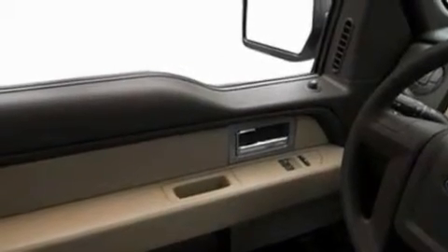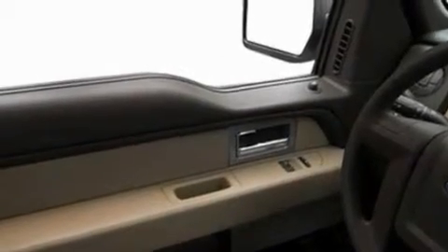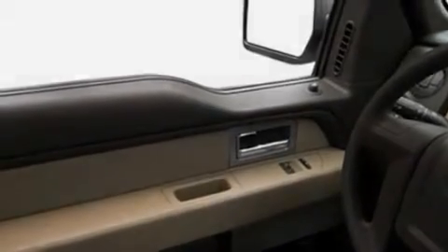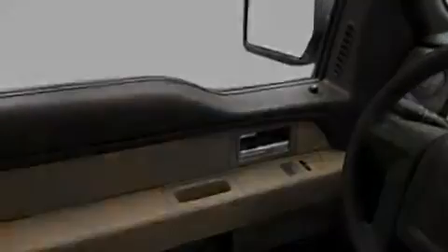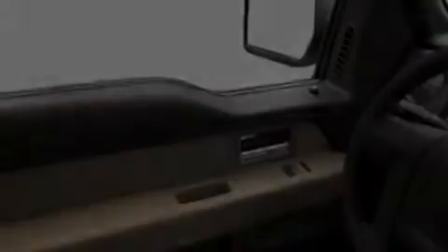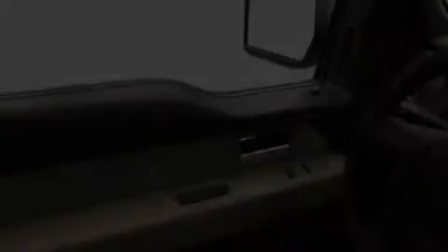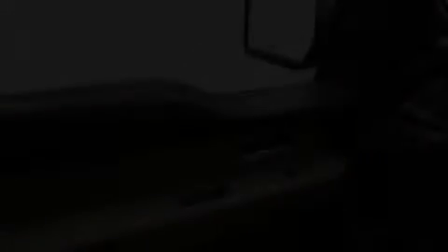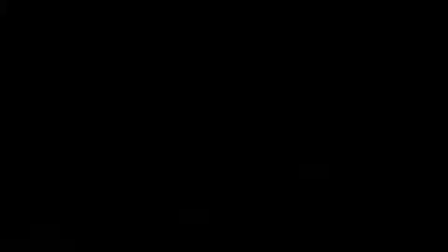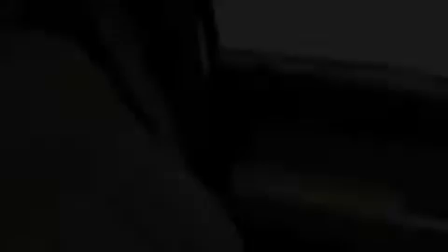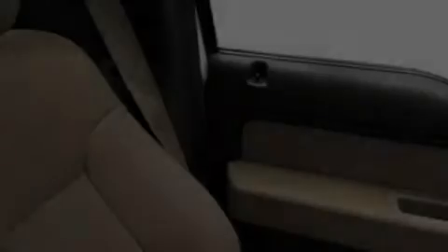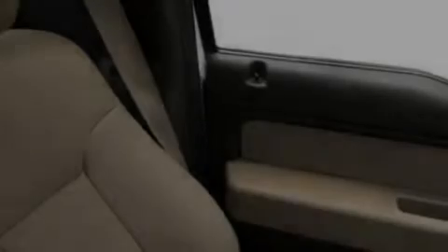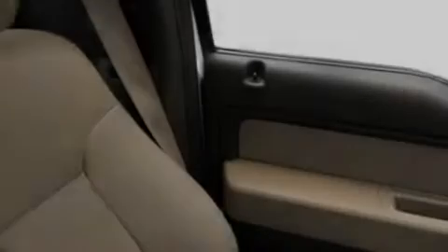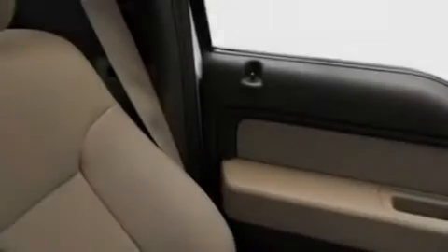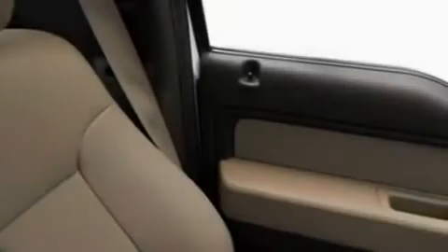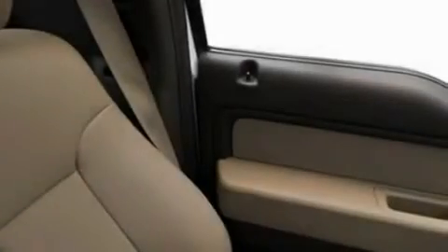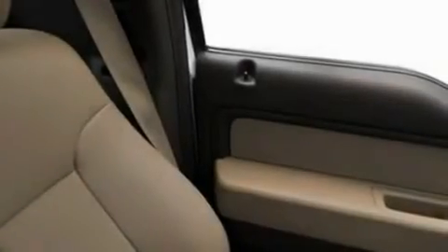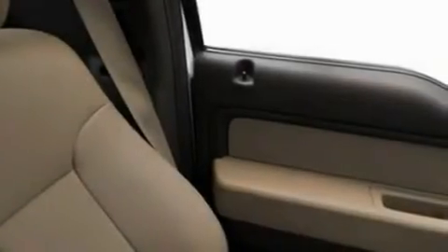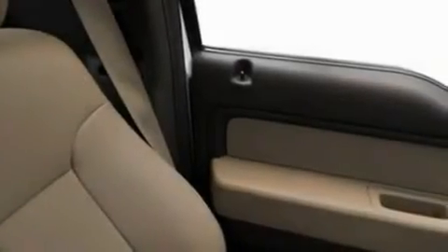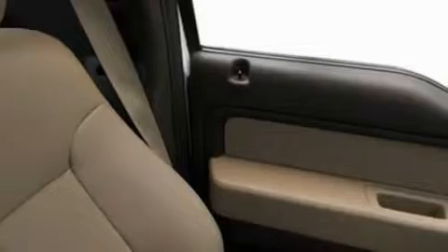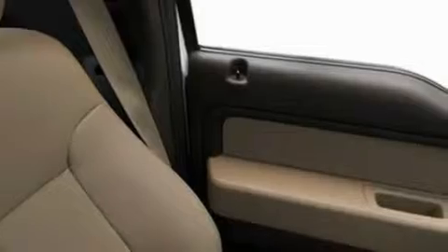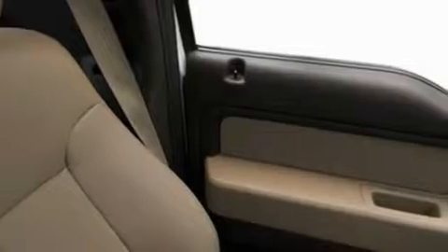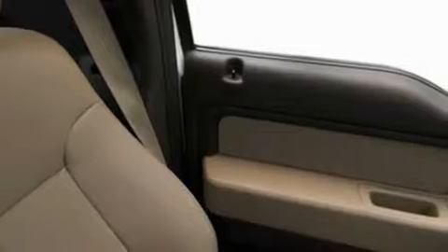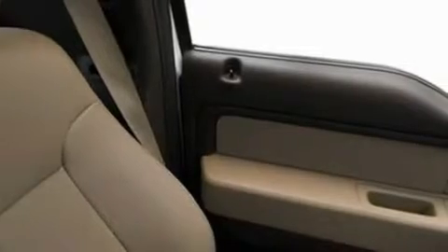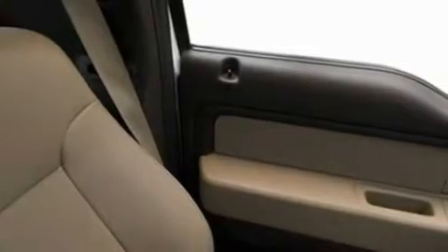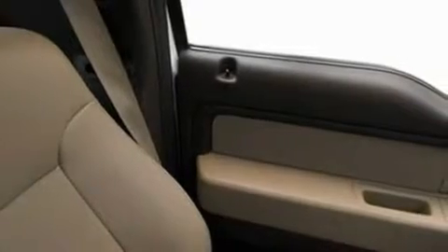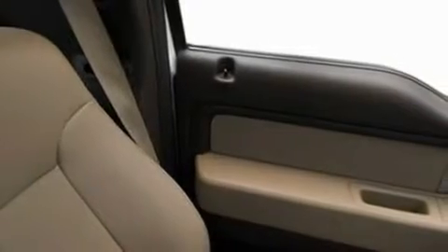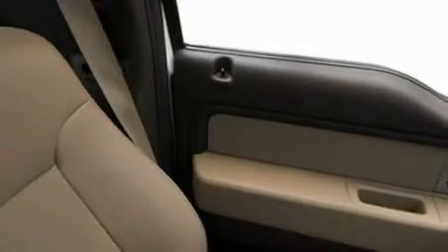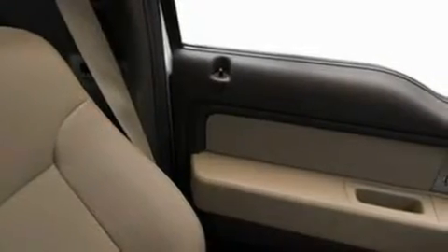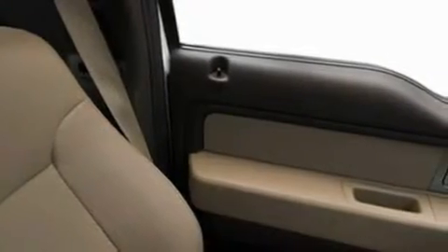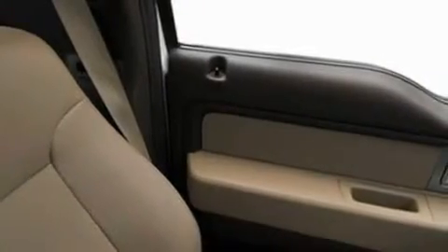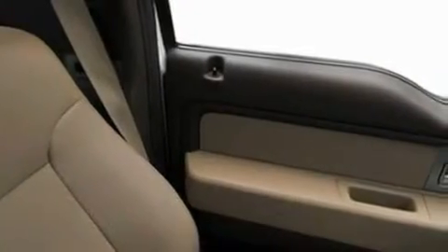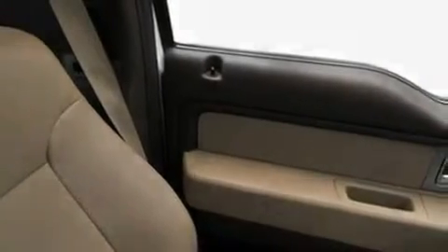Additional features include a passenger side airbag, rear seat child-proof door locks, and an anti-theft protection system.